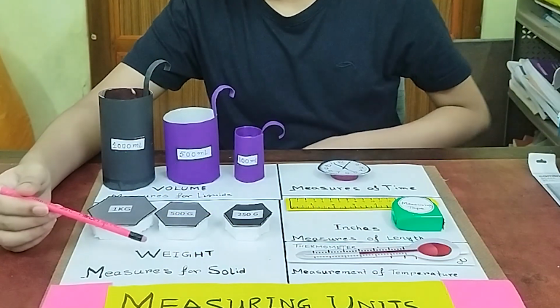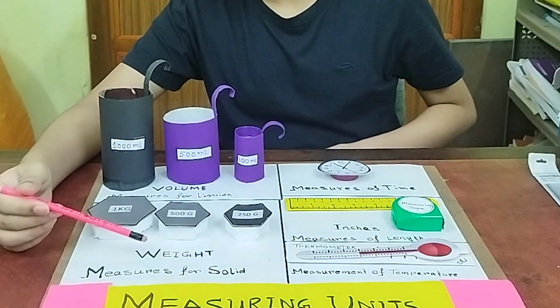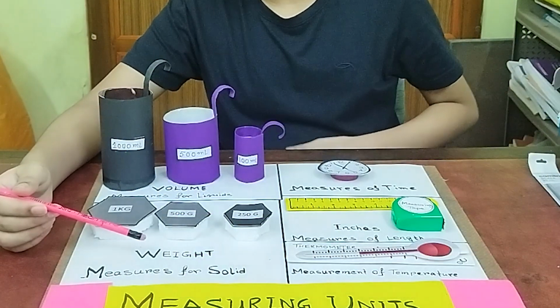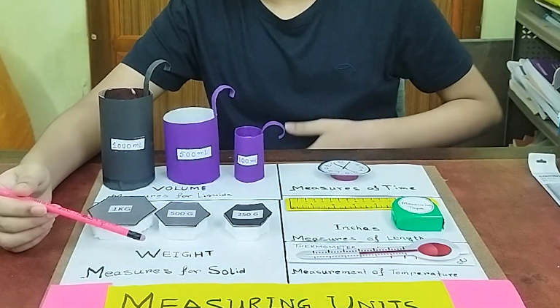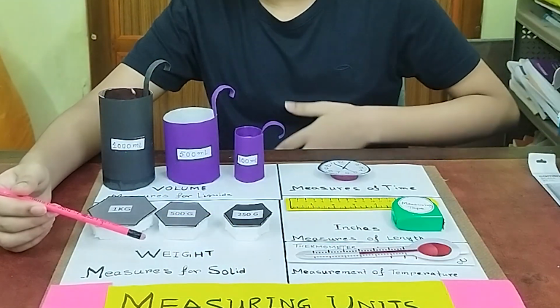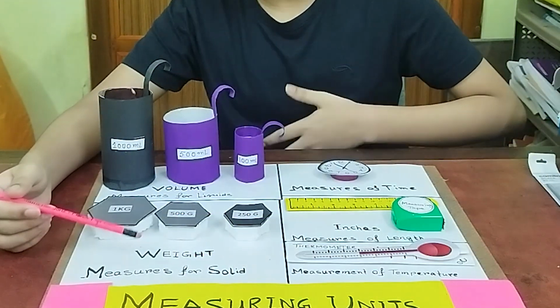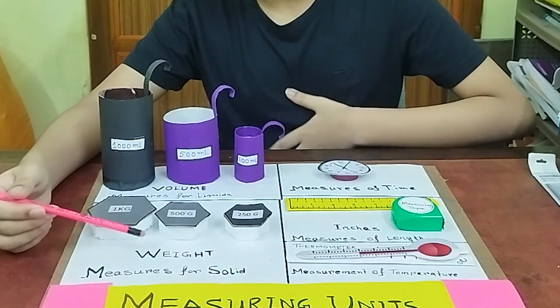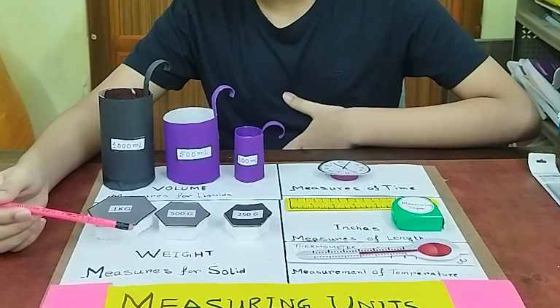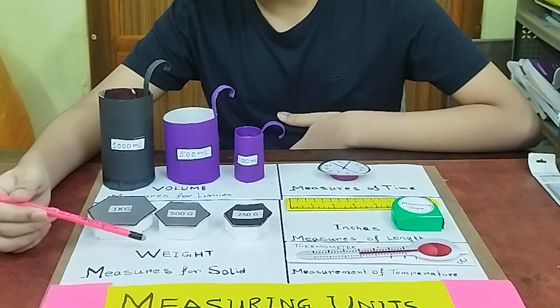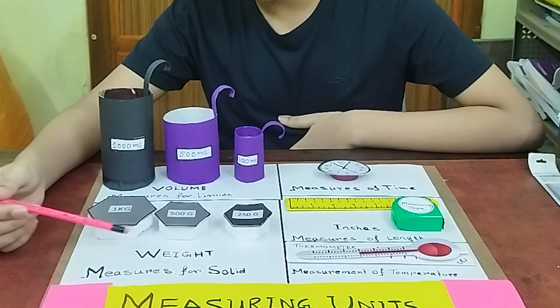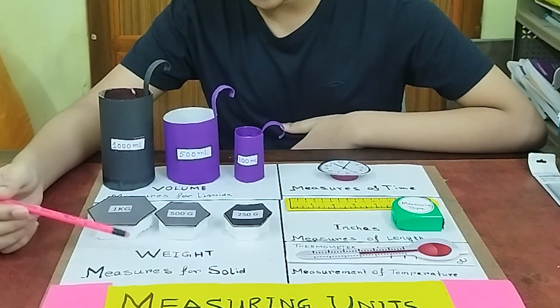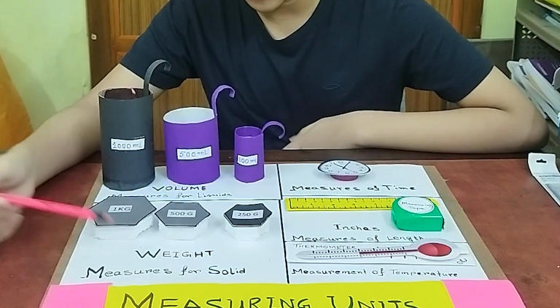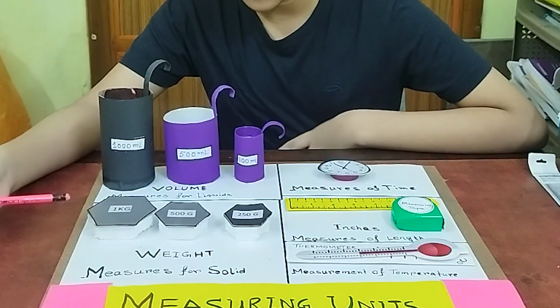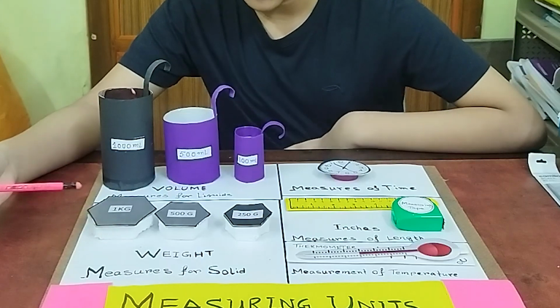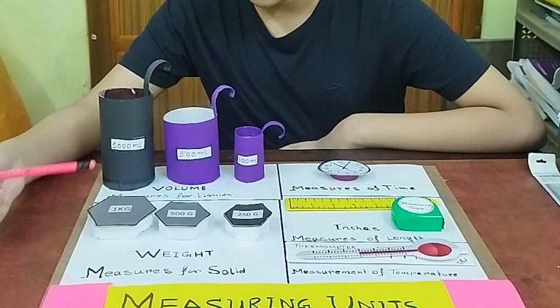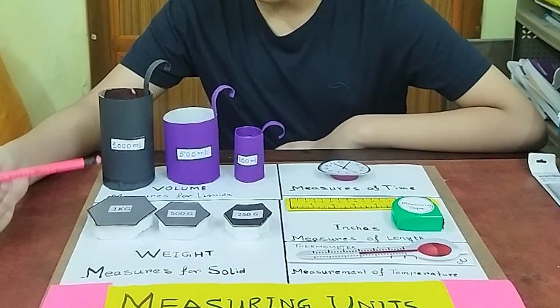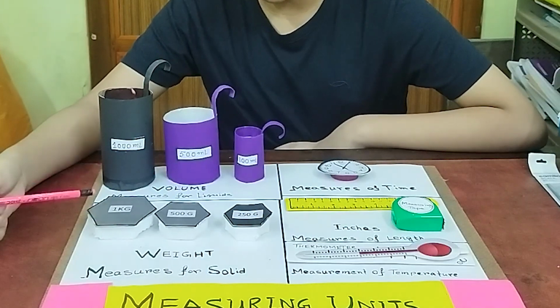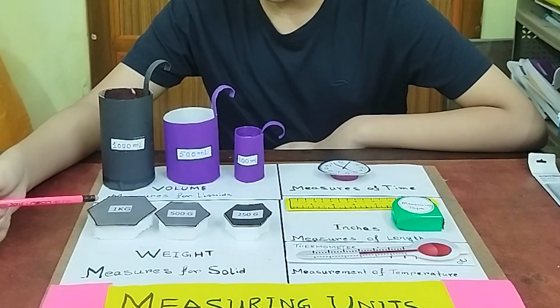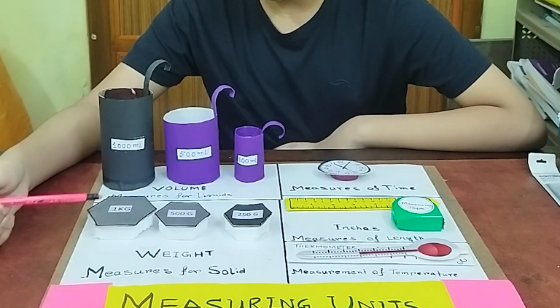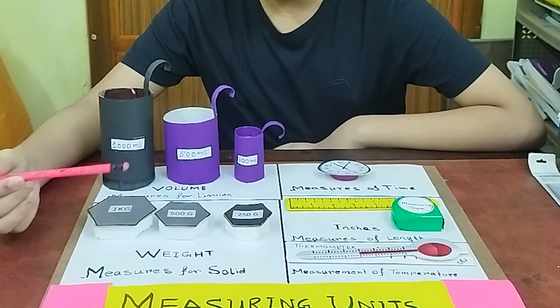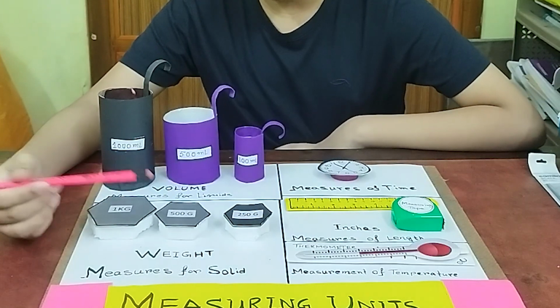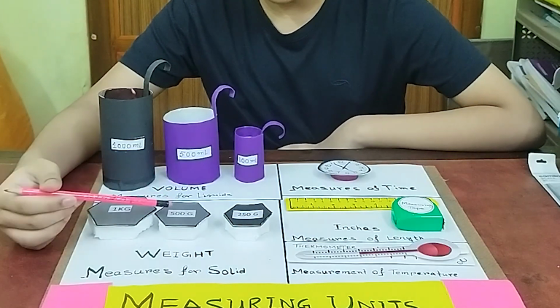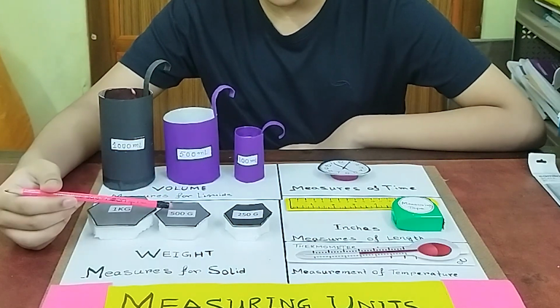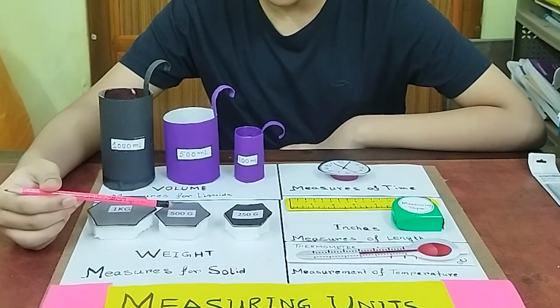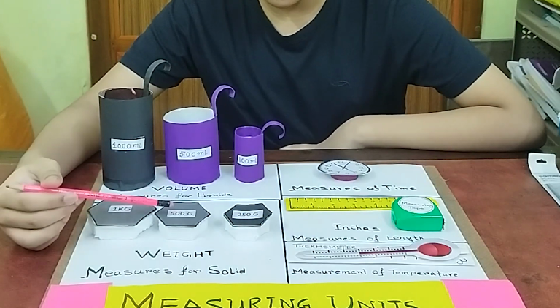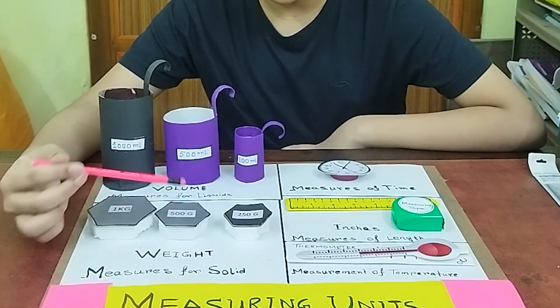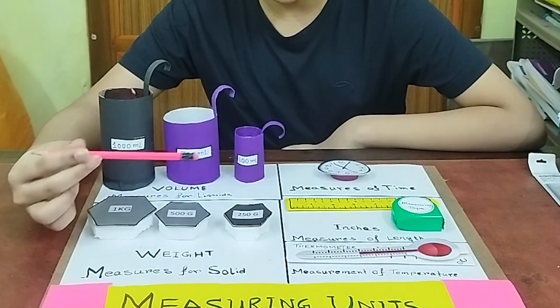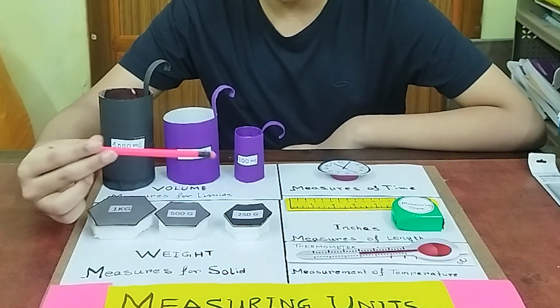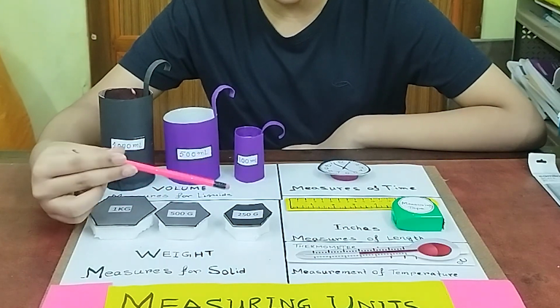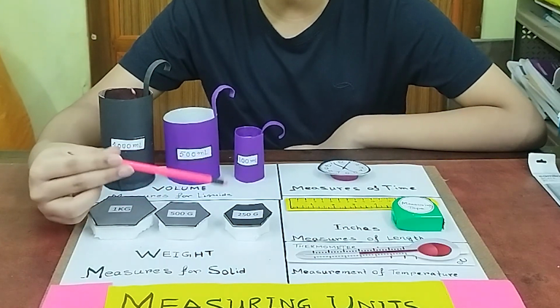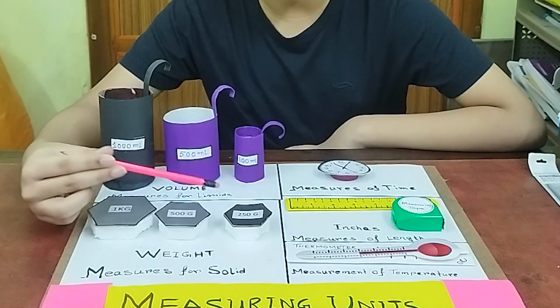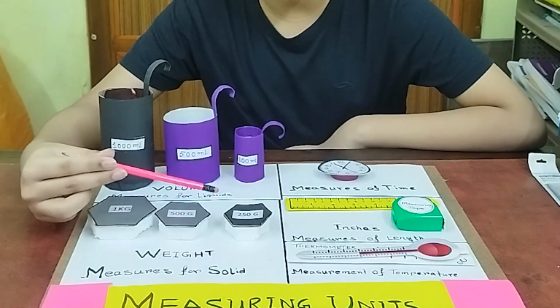We can measure solid weight here. We have 1 kg, 500 grams, and 250 grams.